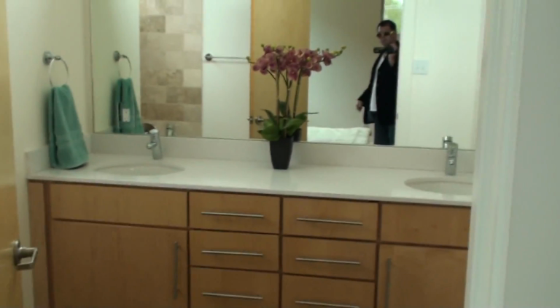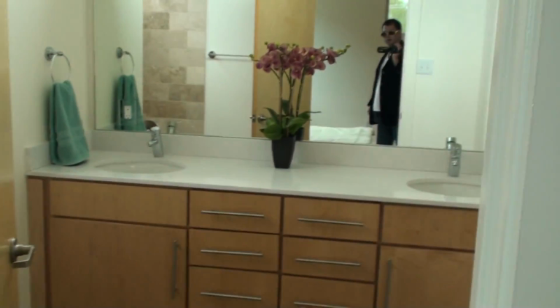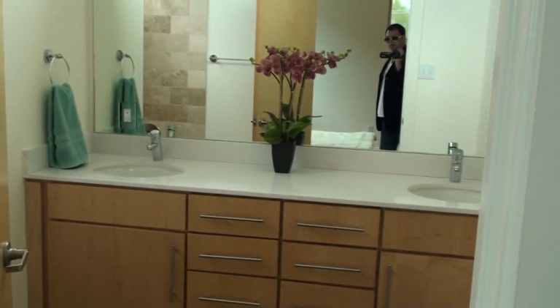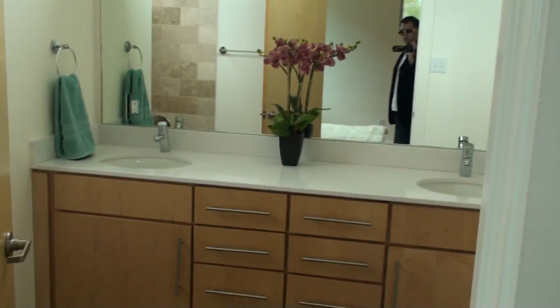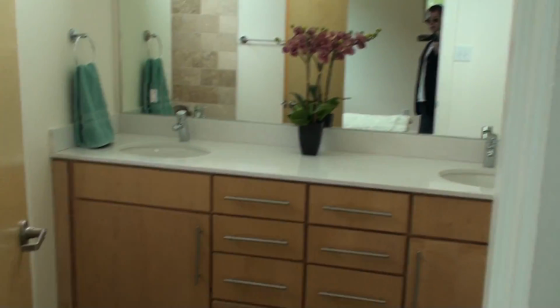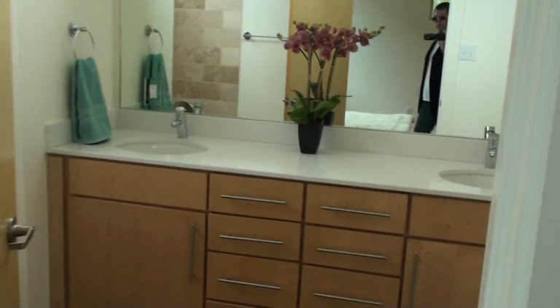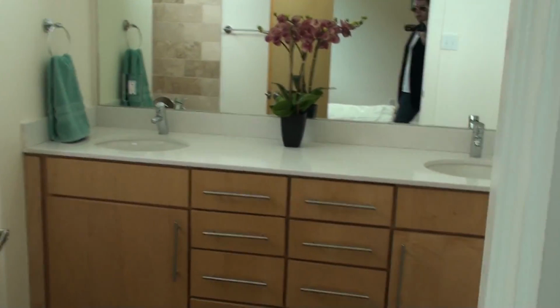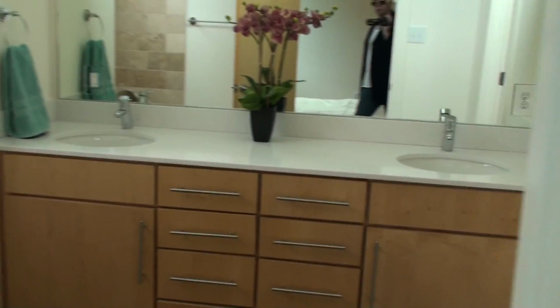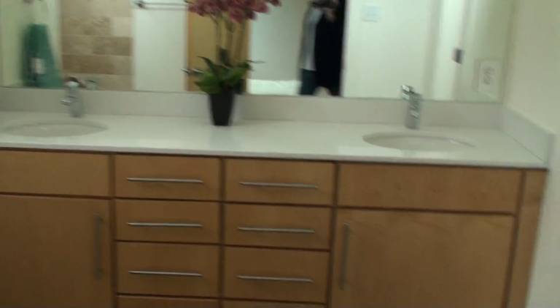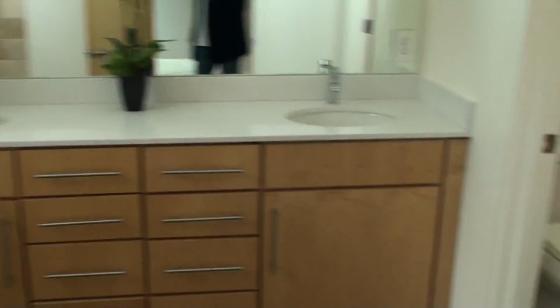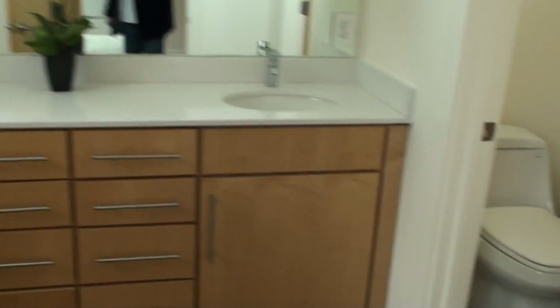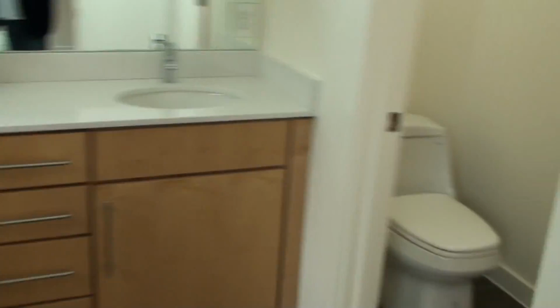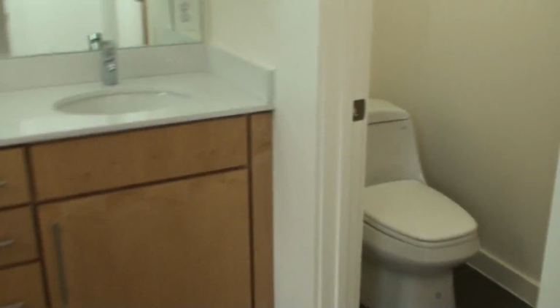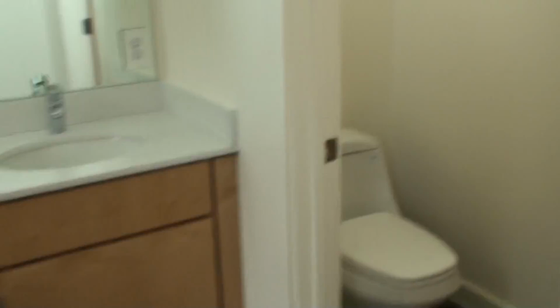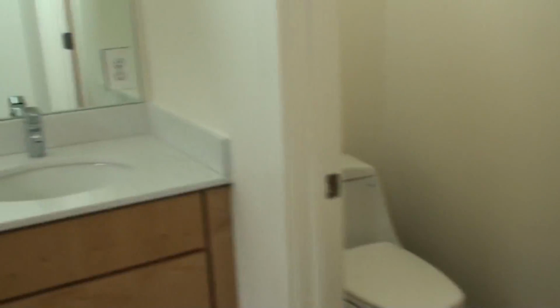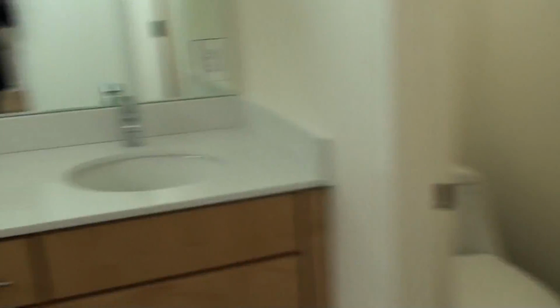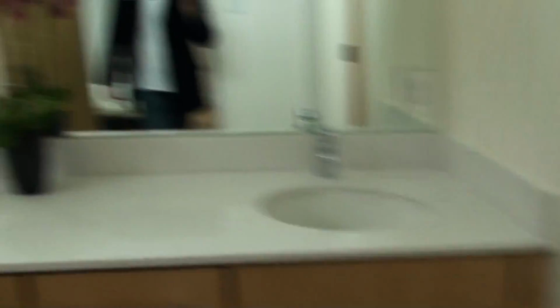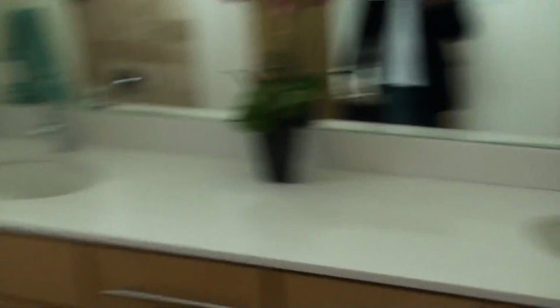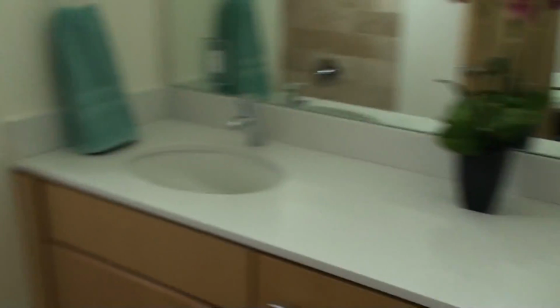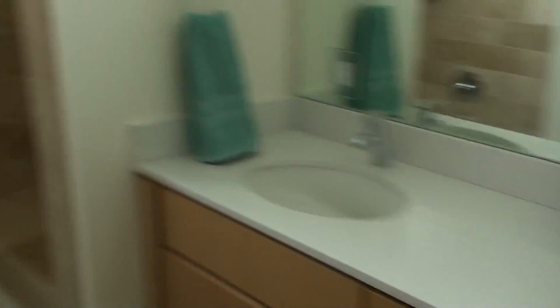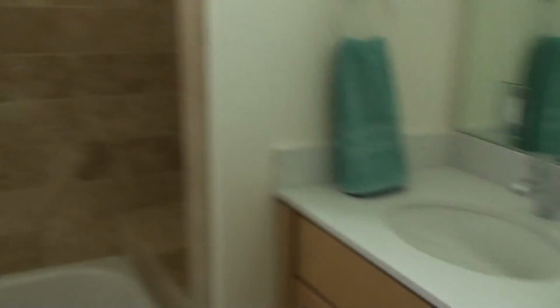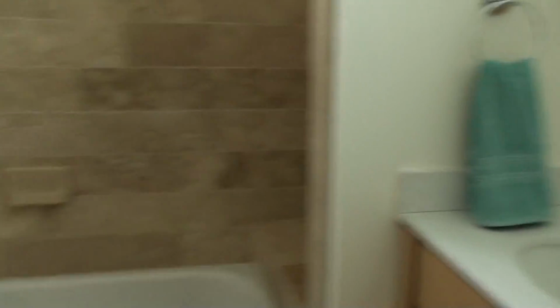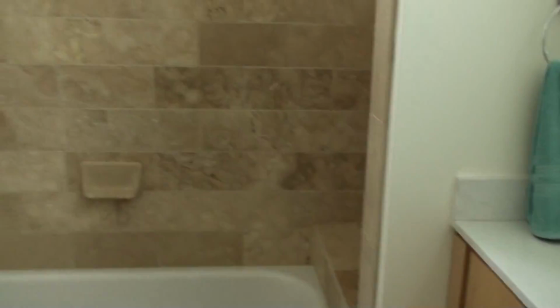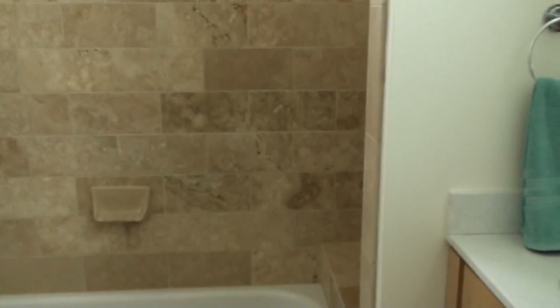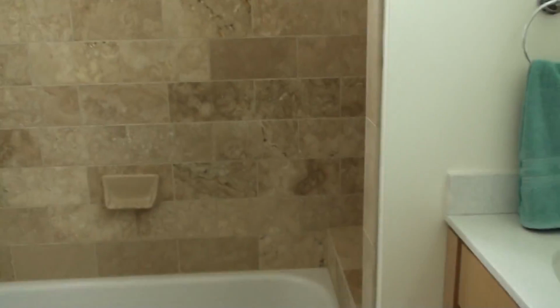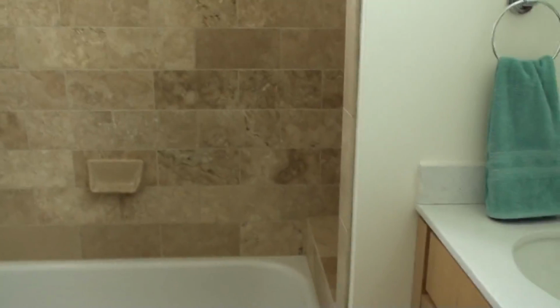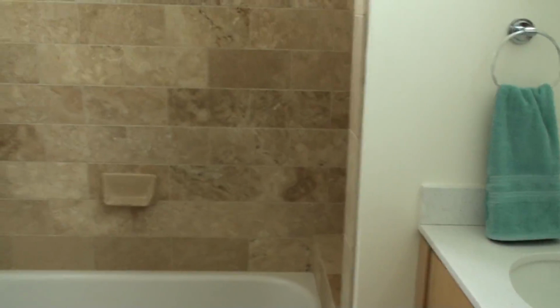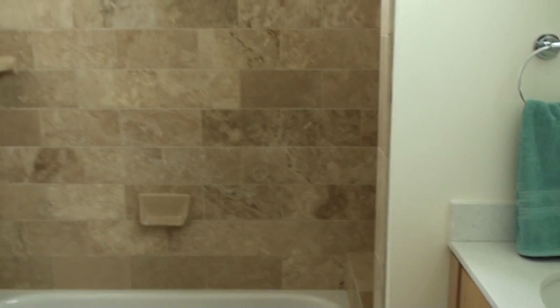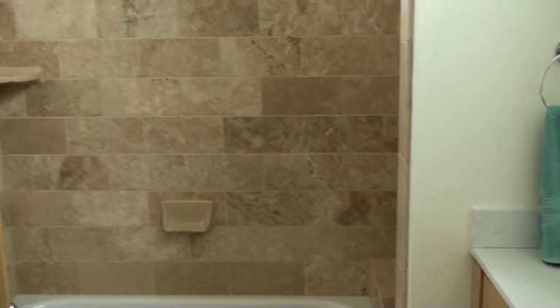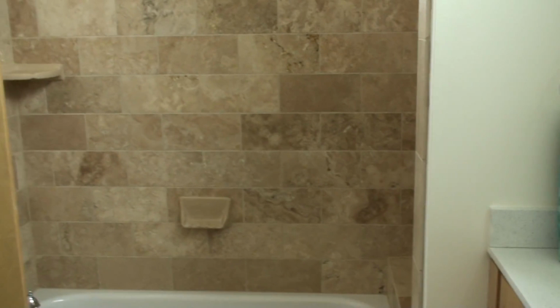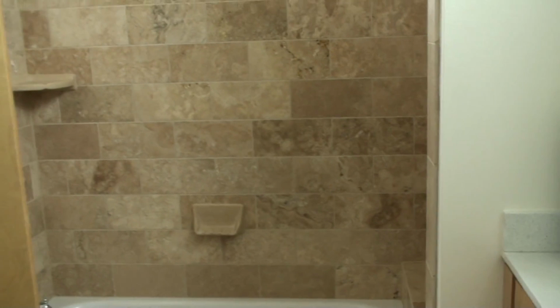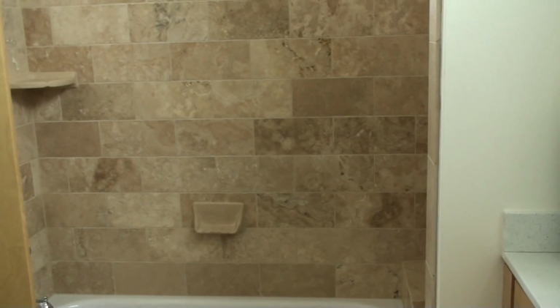The bathroom is nice — the sliding door is done well, I like that.